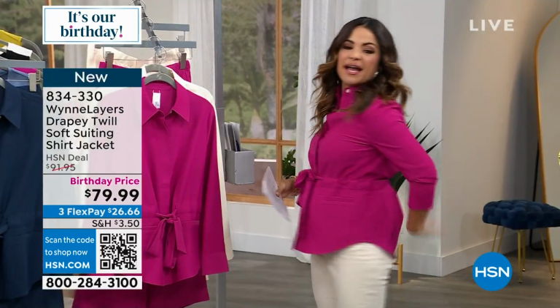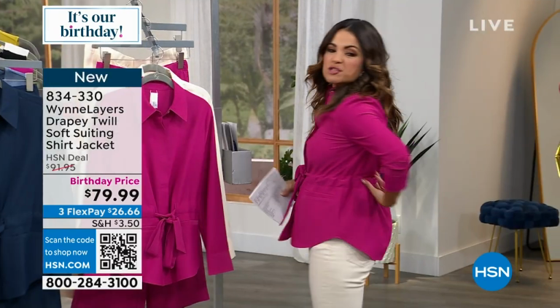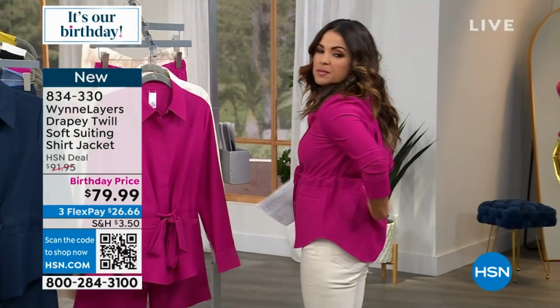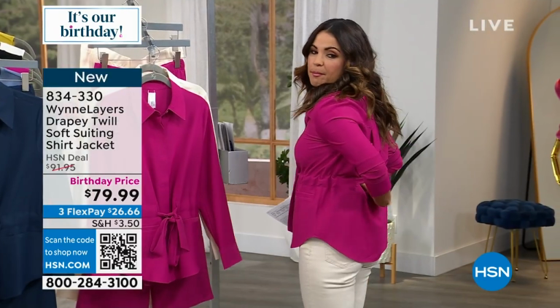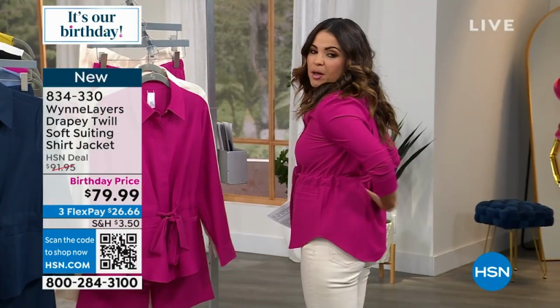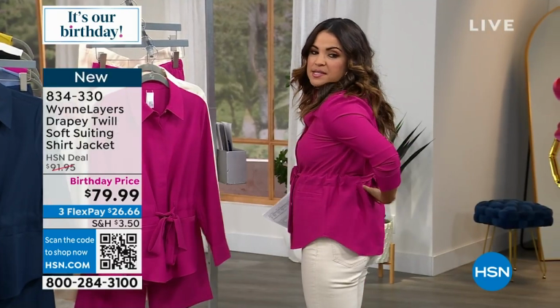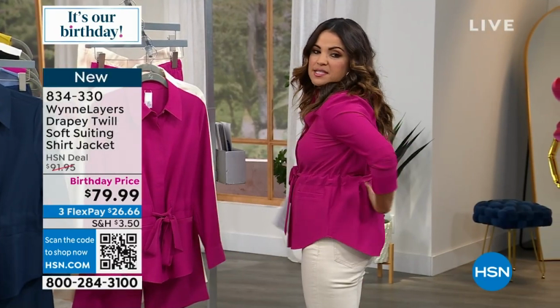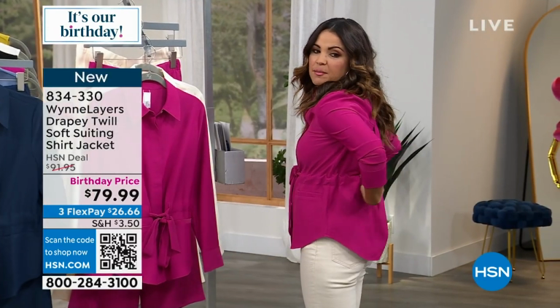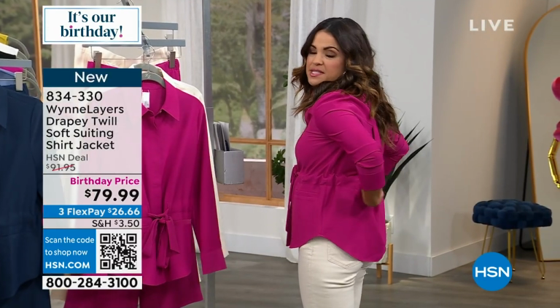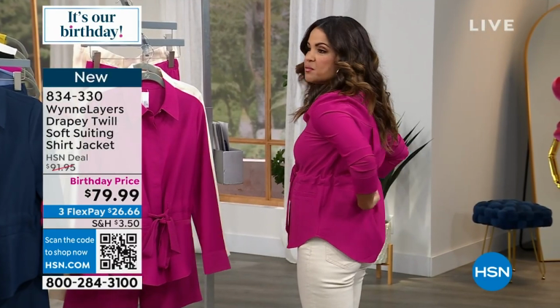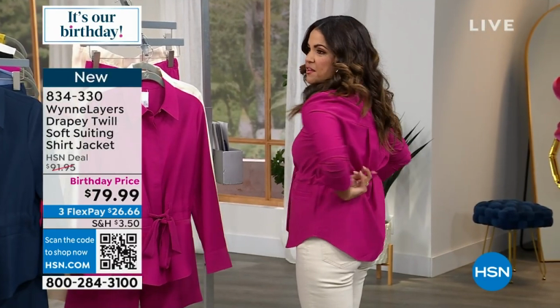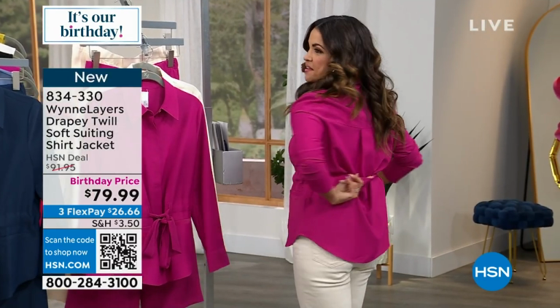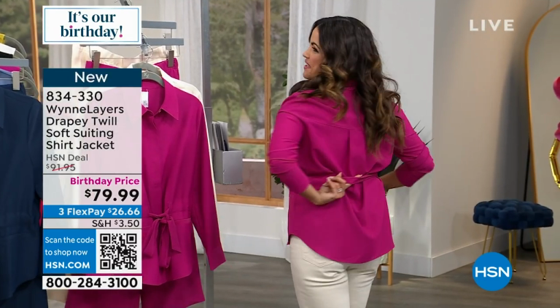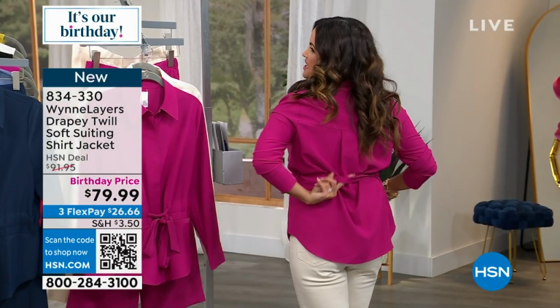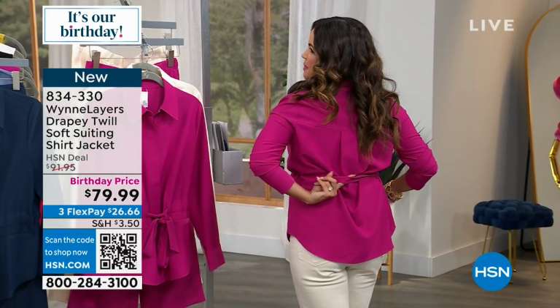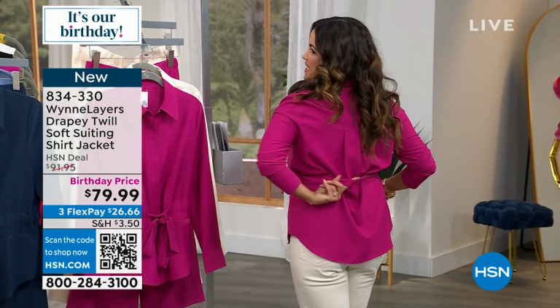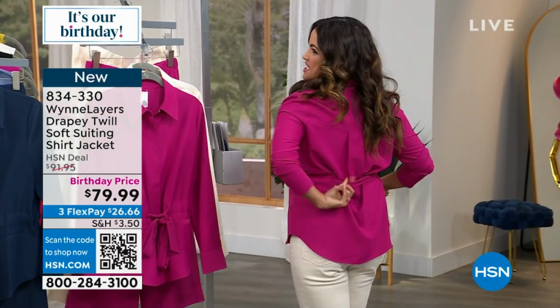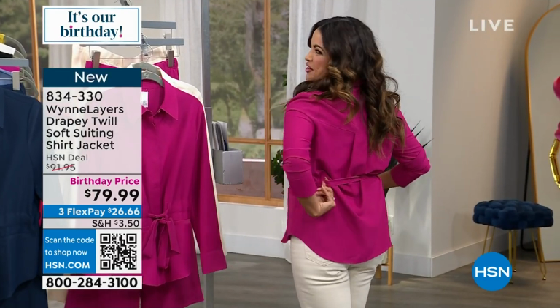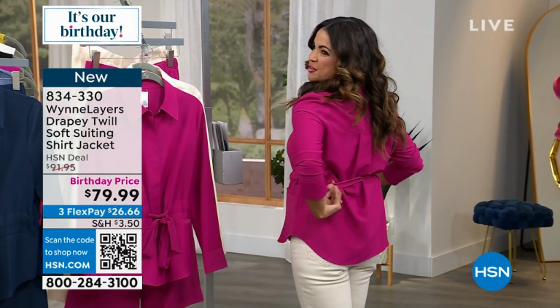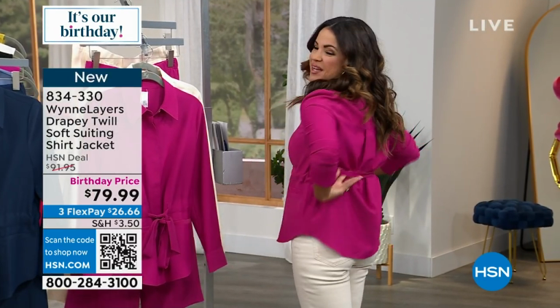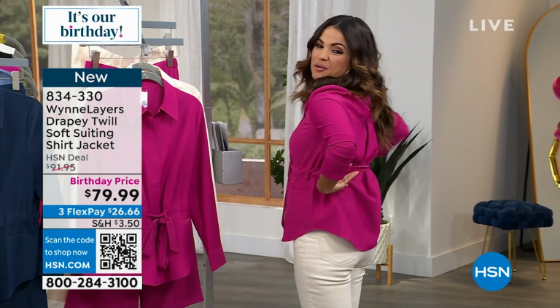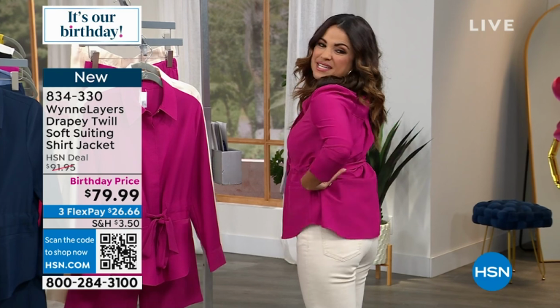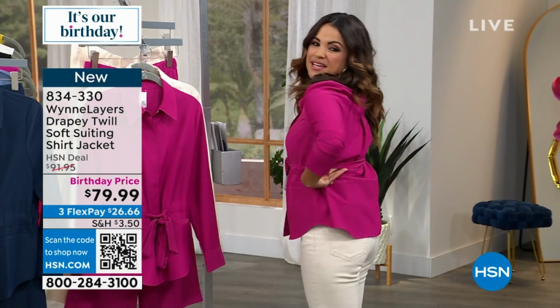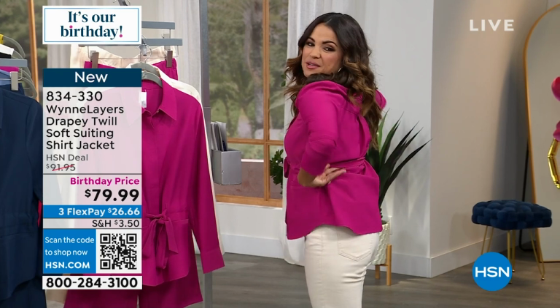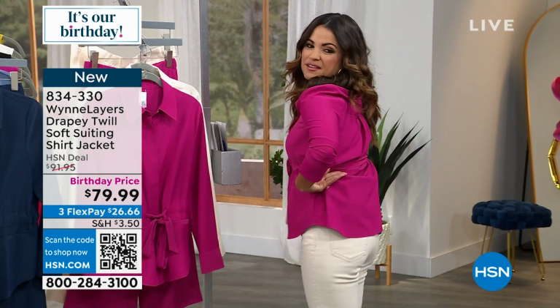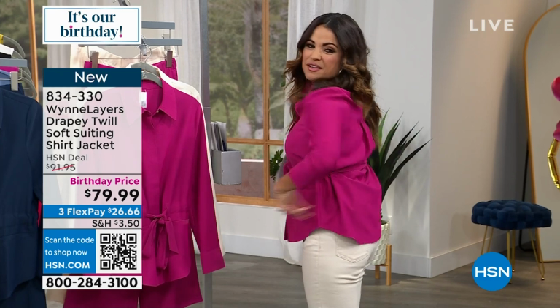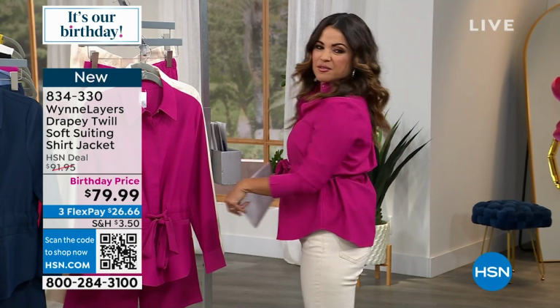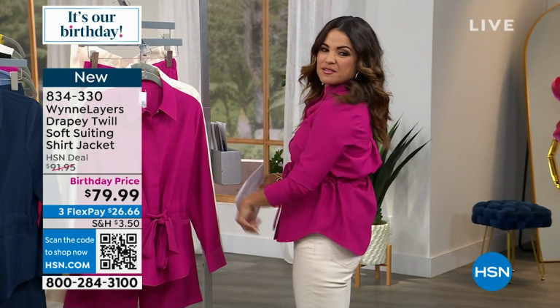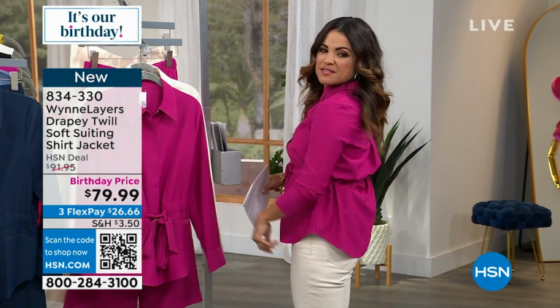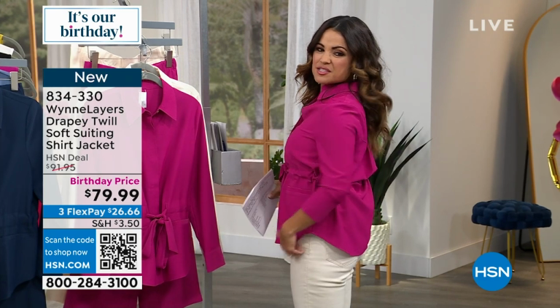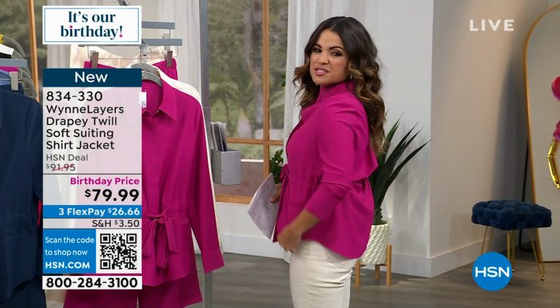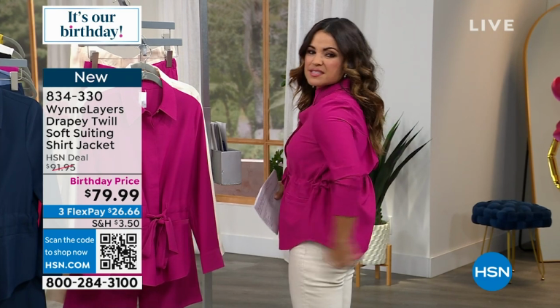I love this detail of how you did the belt through the waistline to cinch you in.